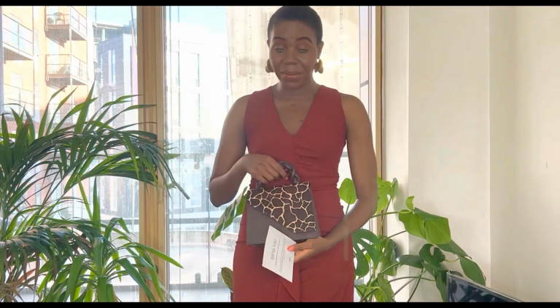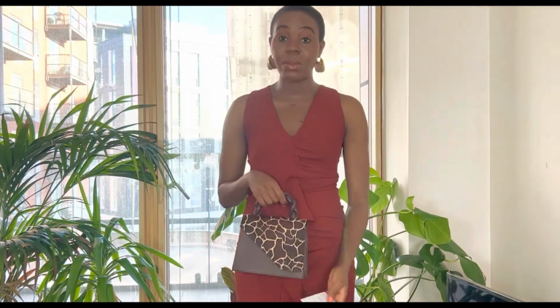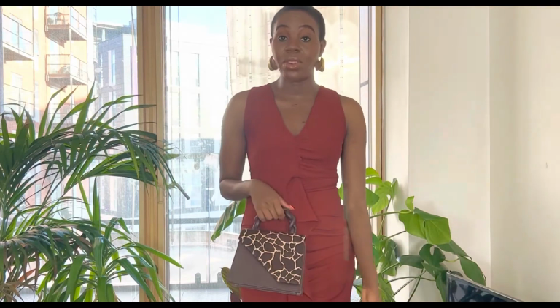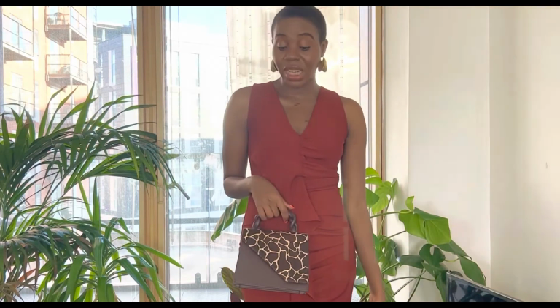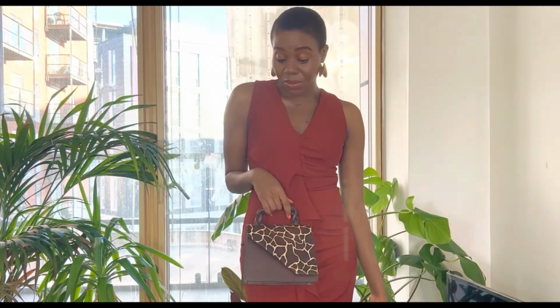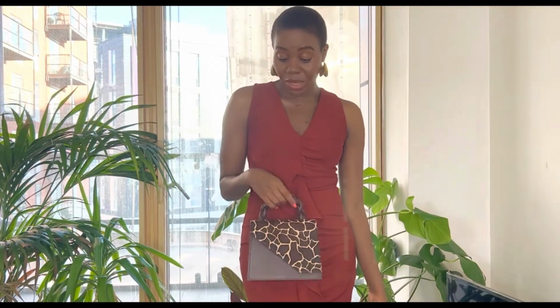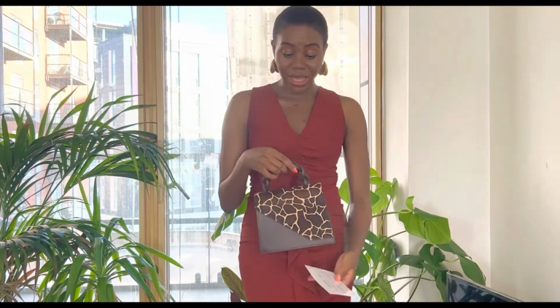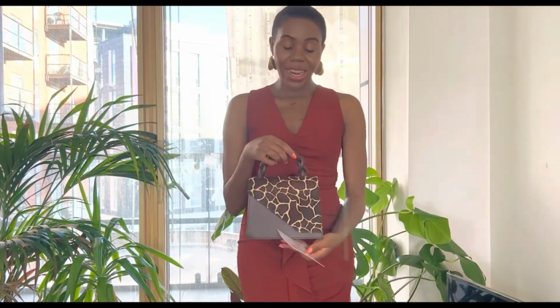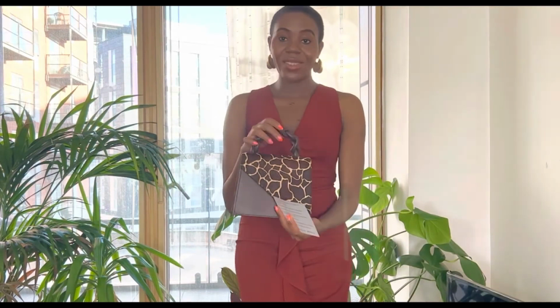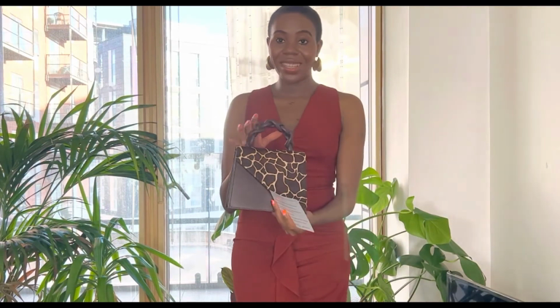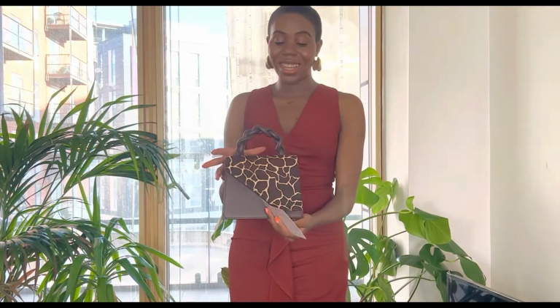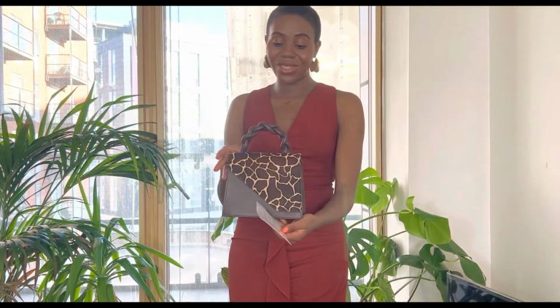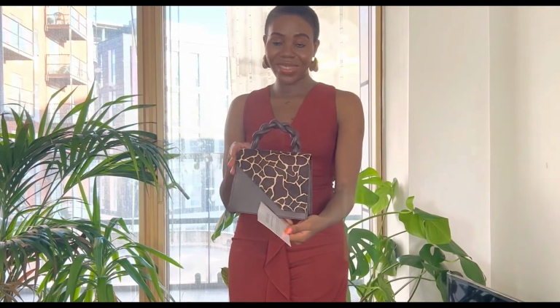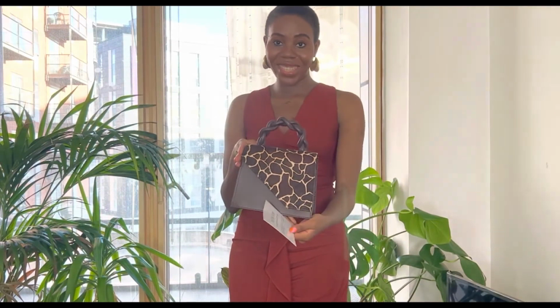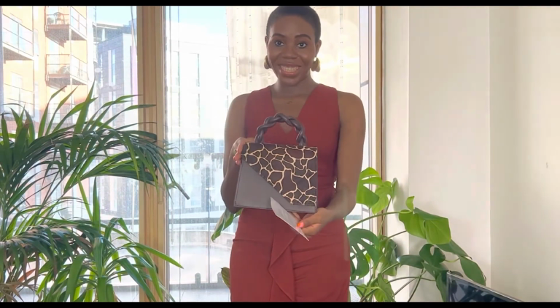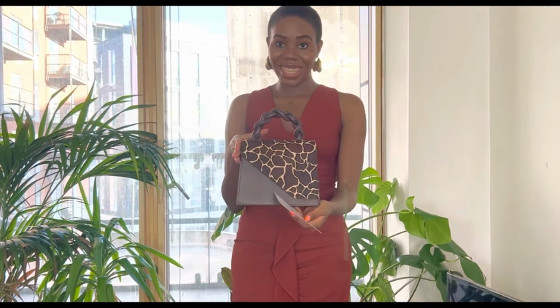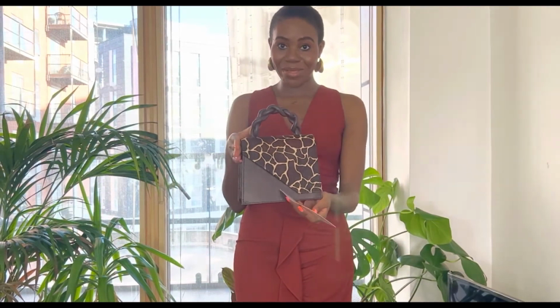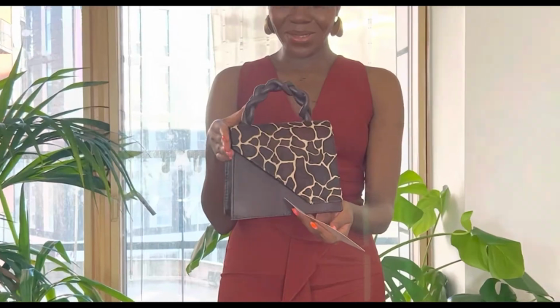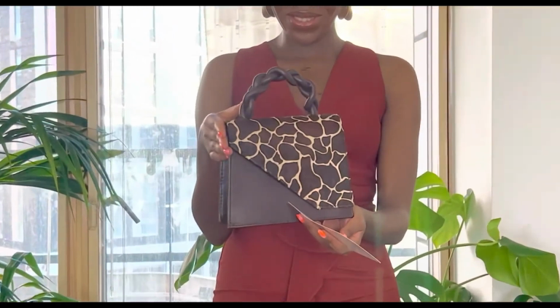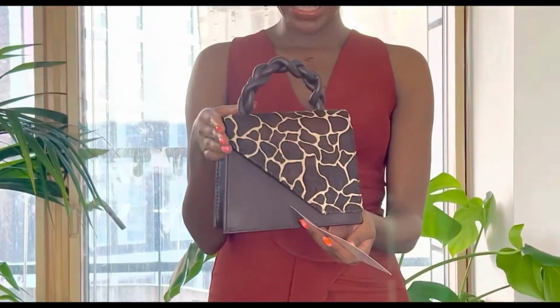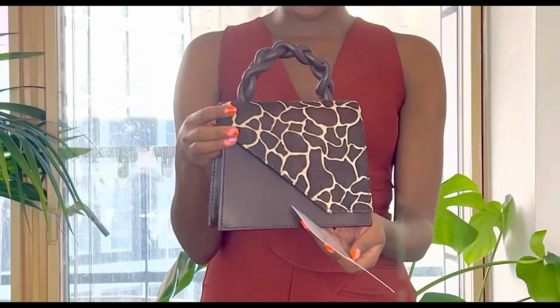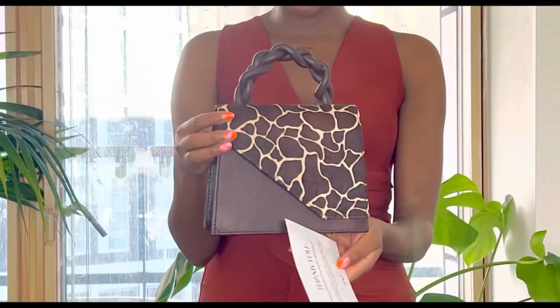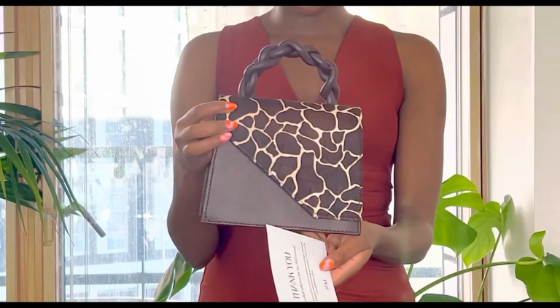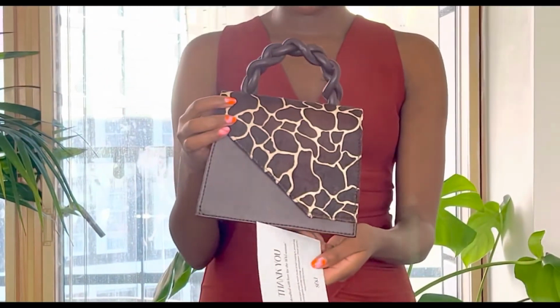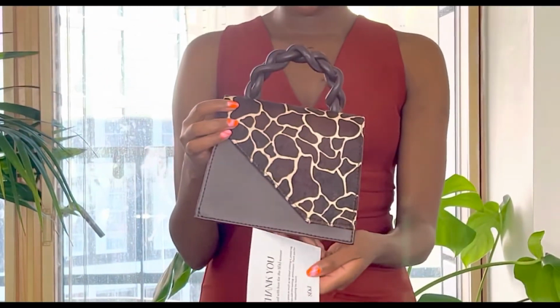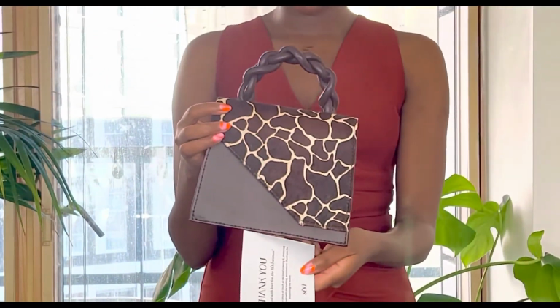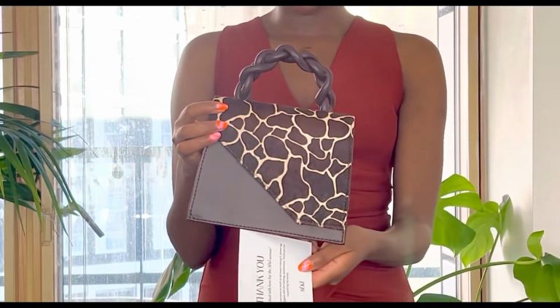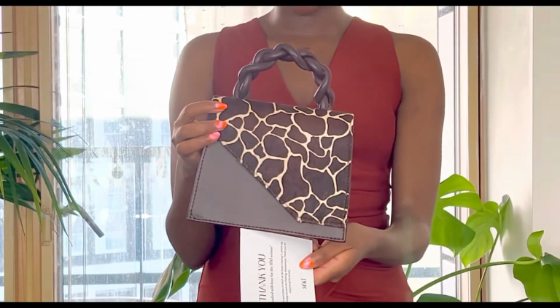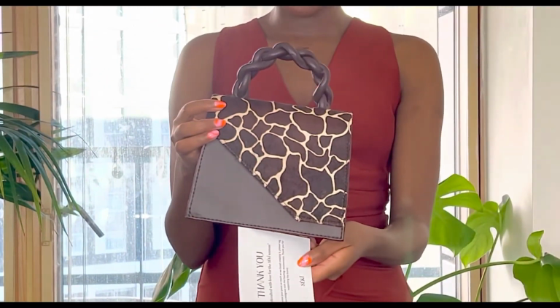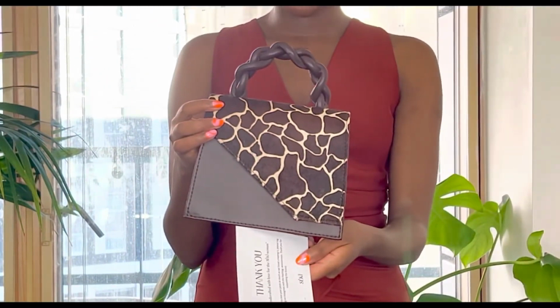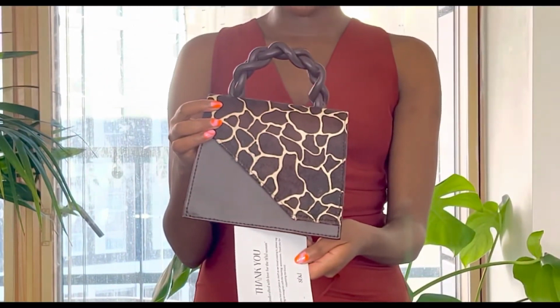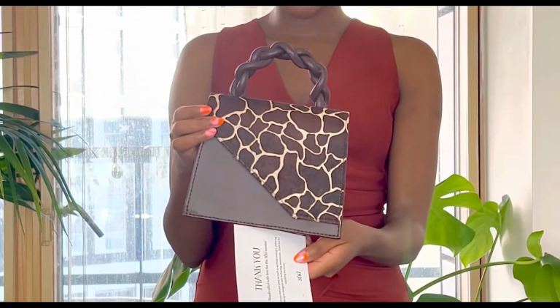It's stunning — perfect for brunch and even work. Look at the handle. Isn't that beautiful? It's just a stunning bag.